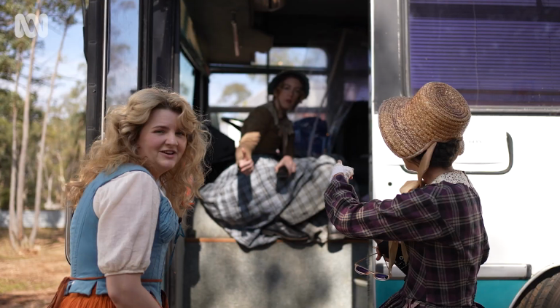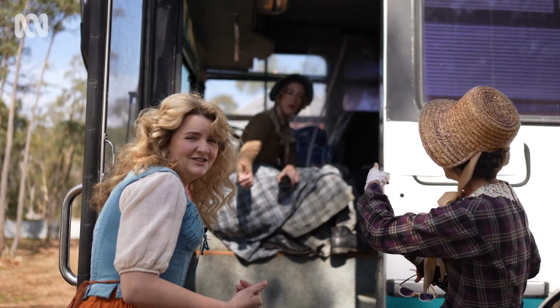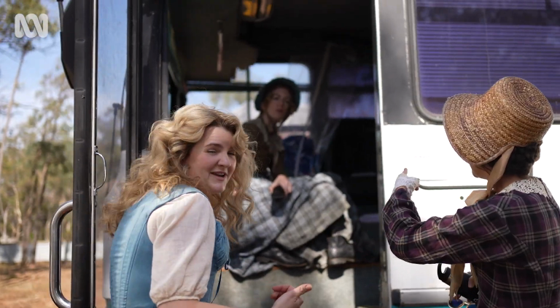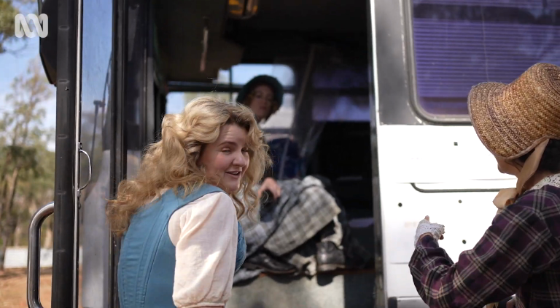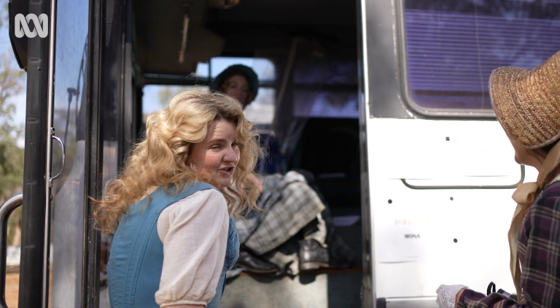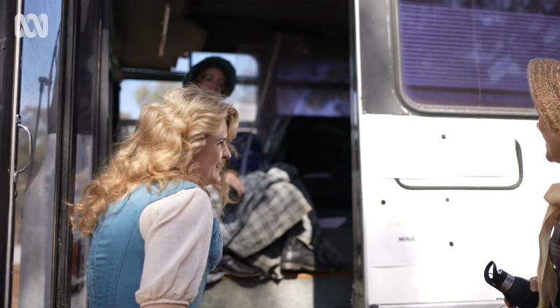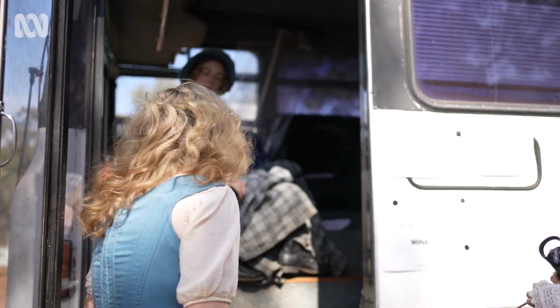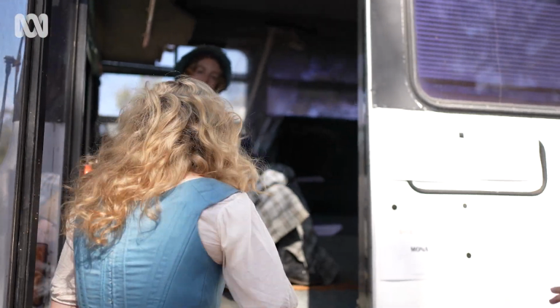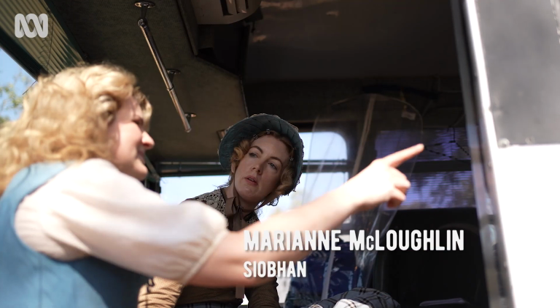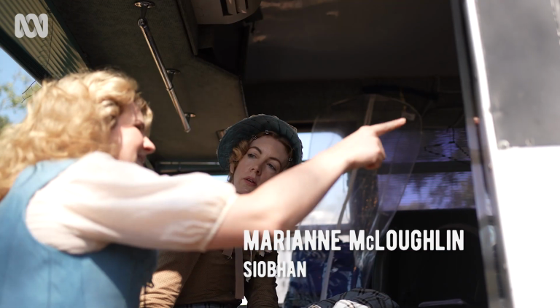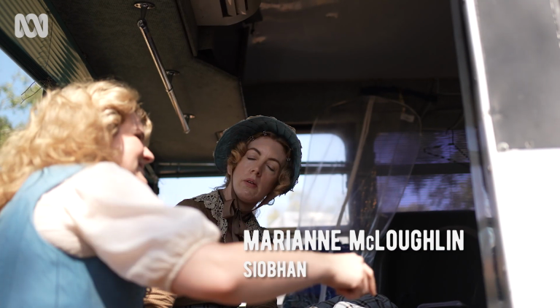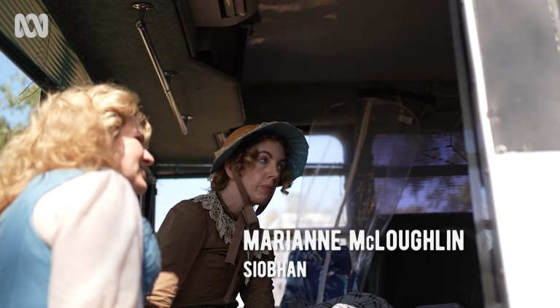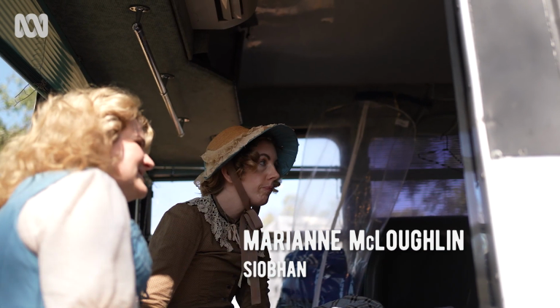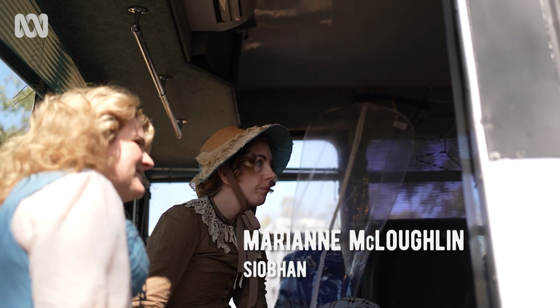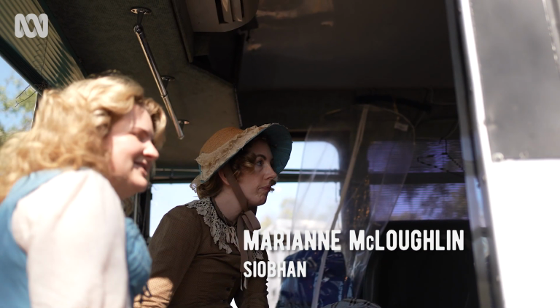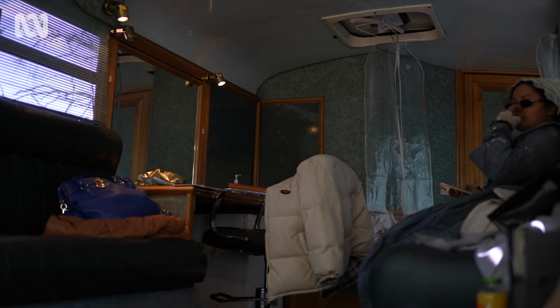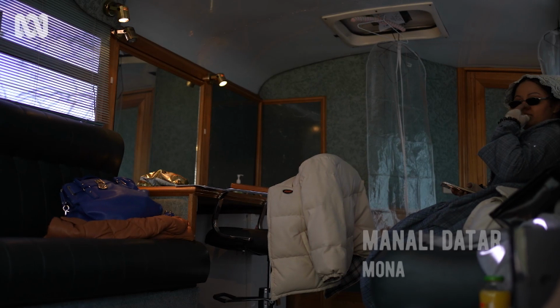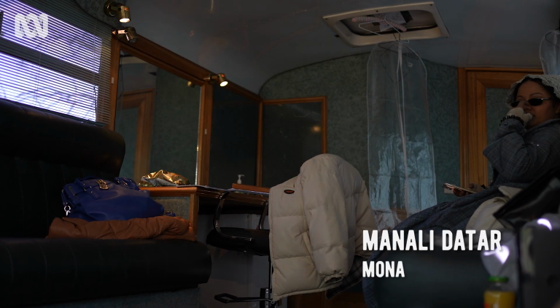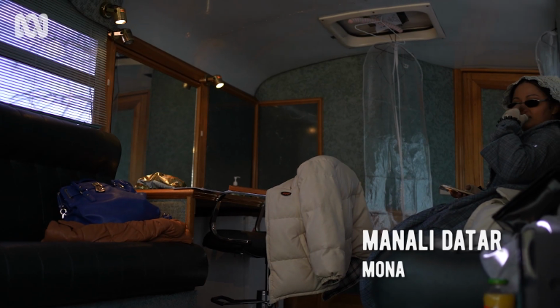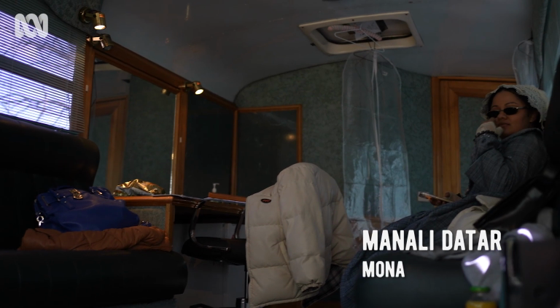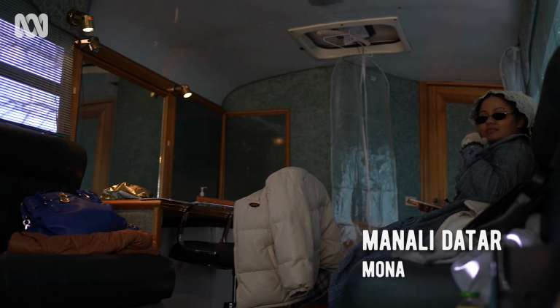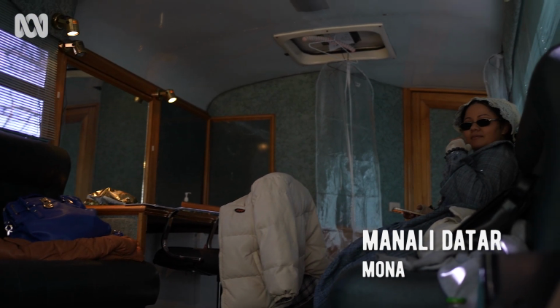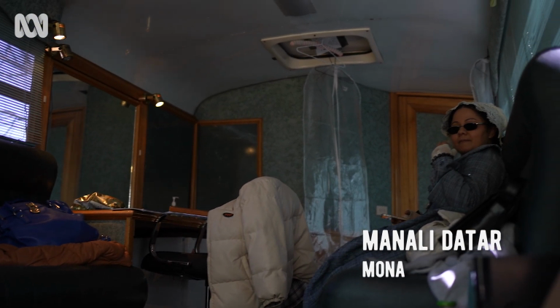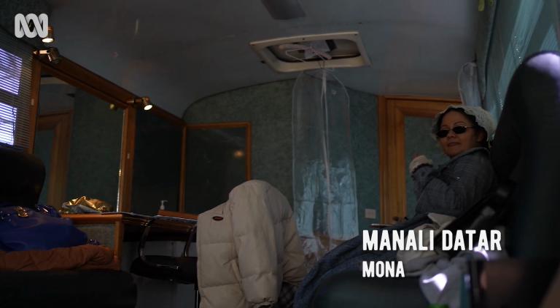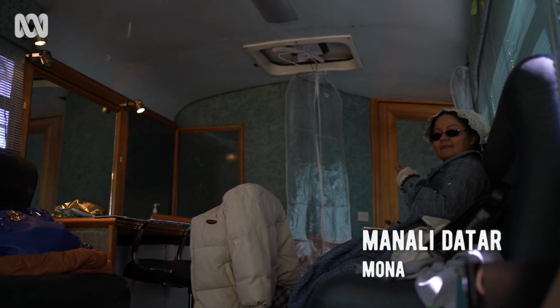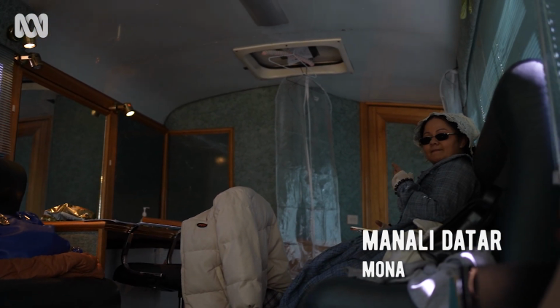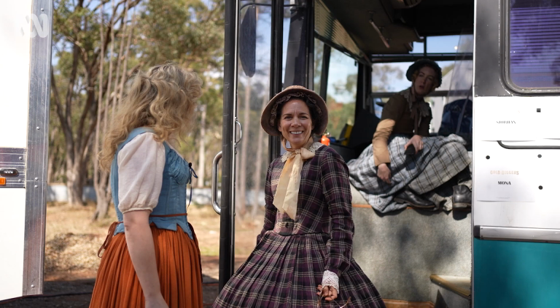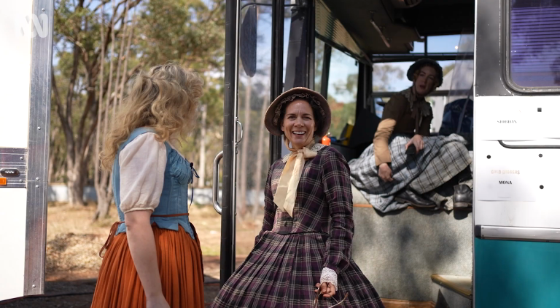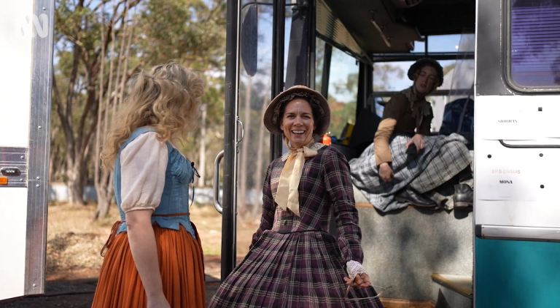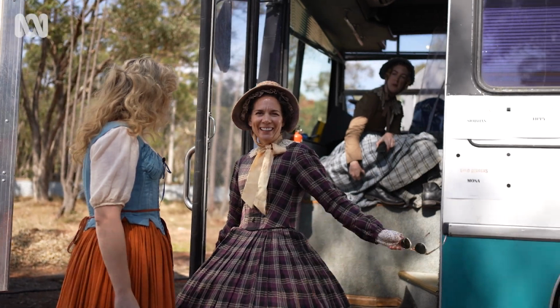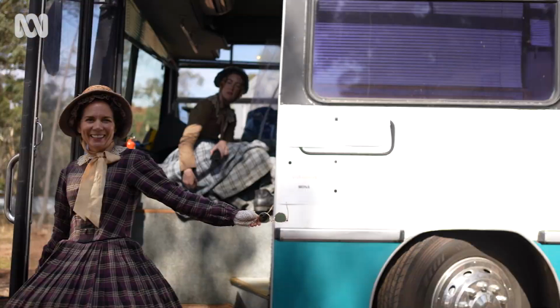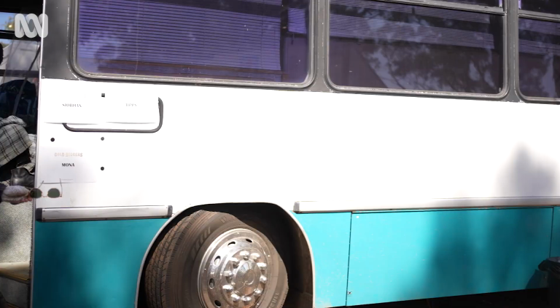This is Mikayla — she plays Tippi. Manali's chilling down there, she plays Mona. We're in the cool 70s bus. Look at it.